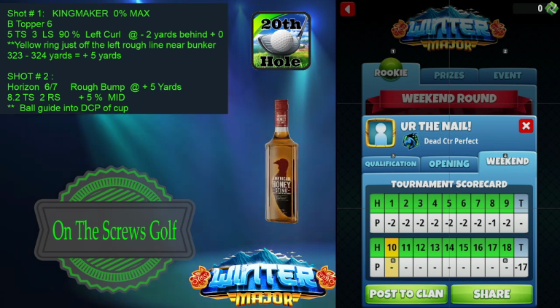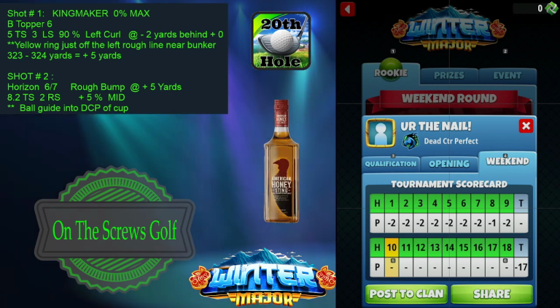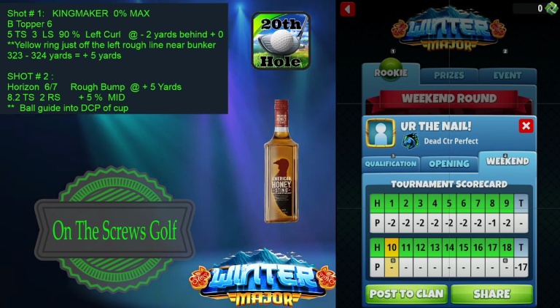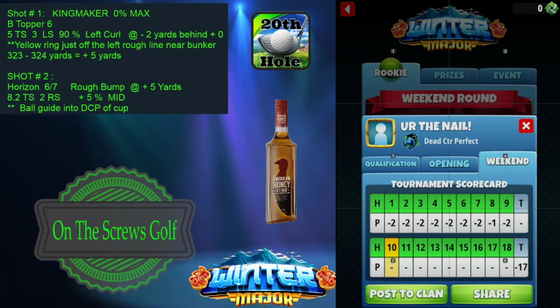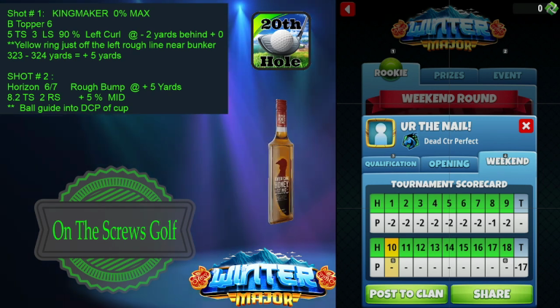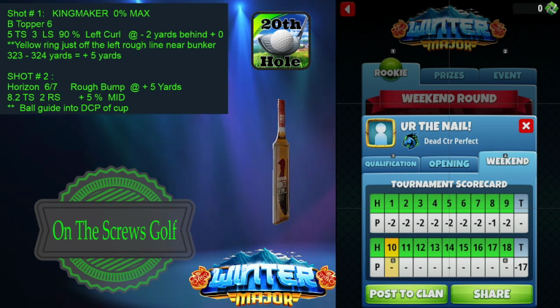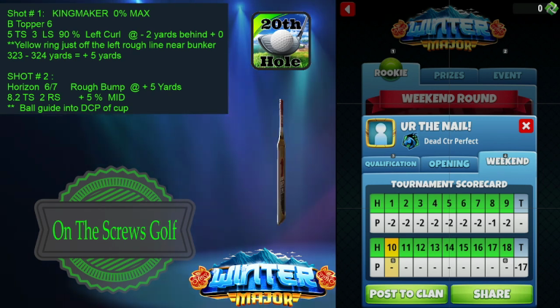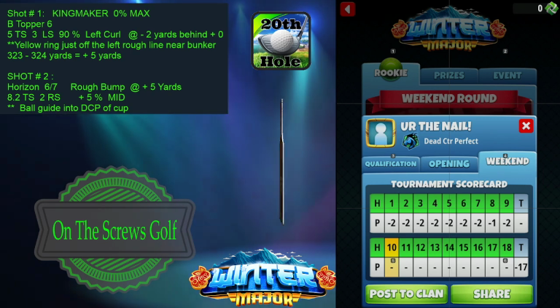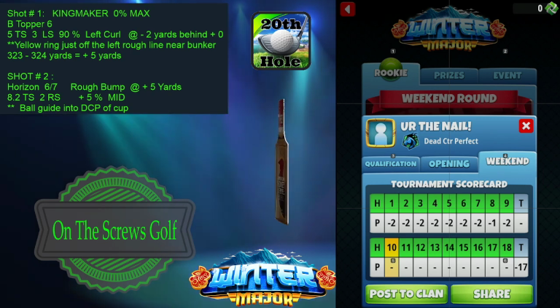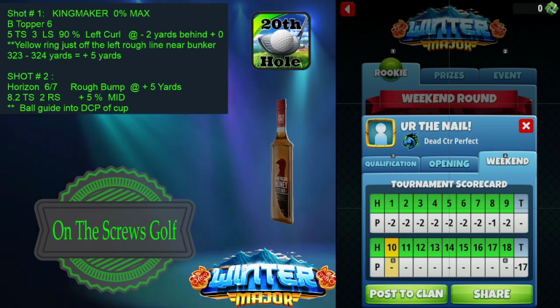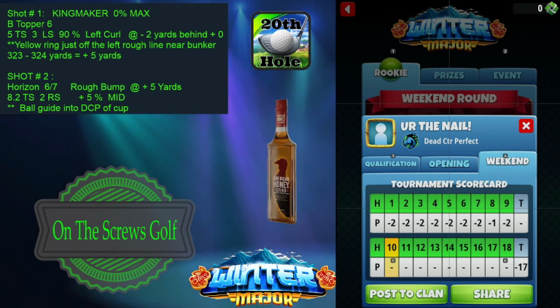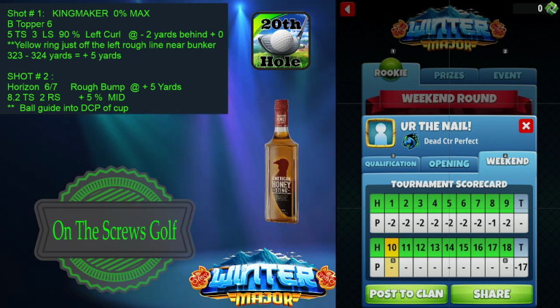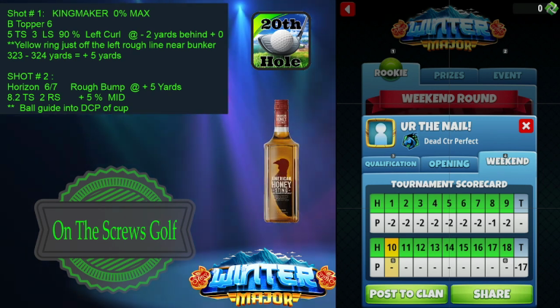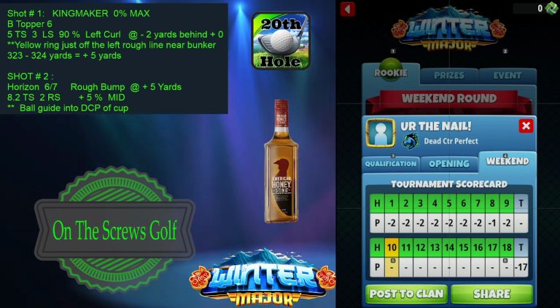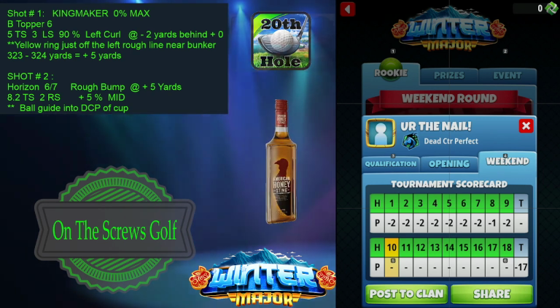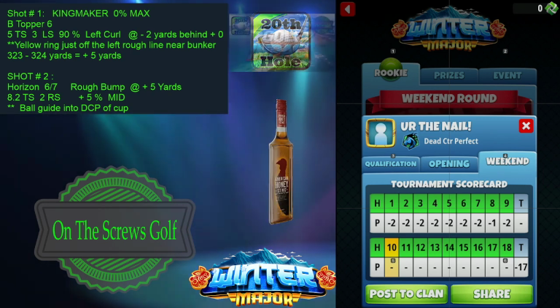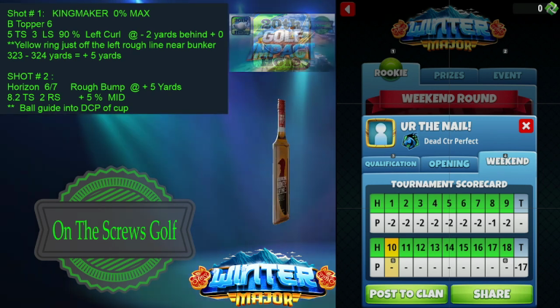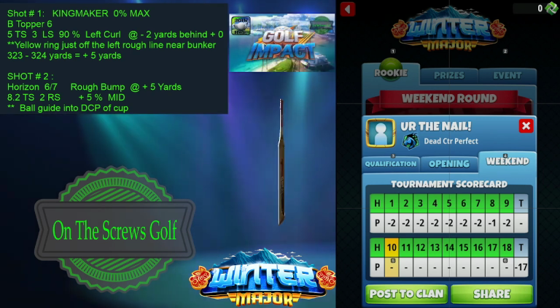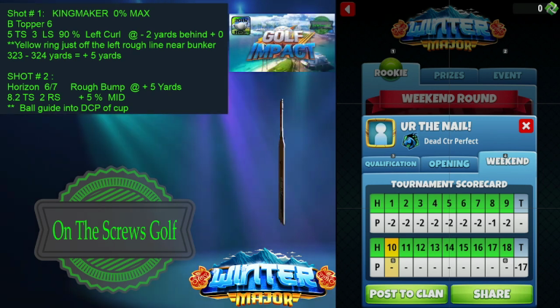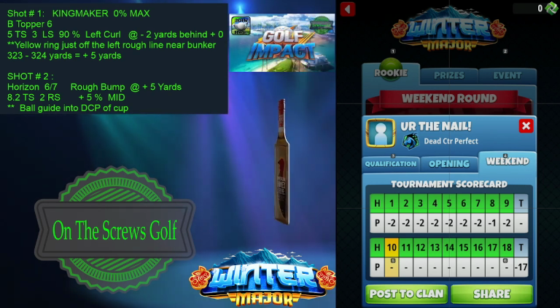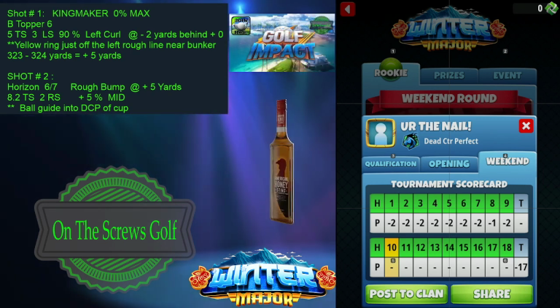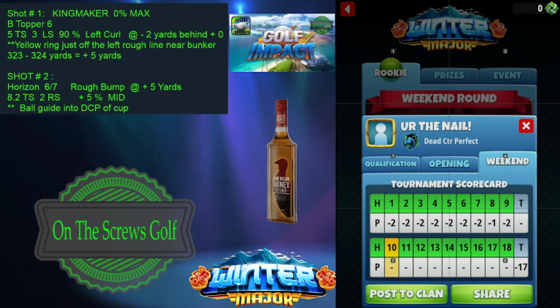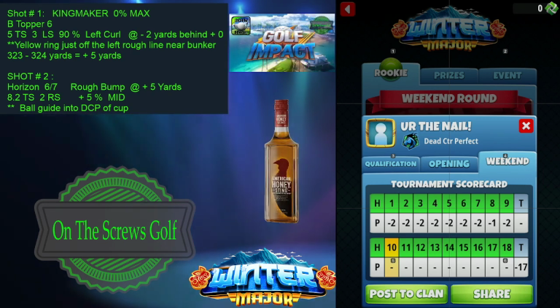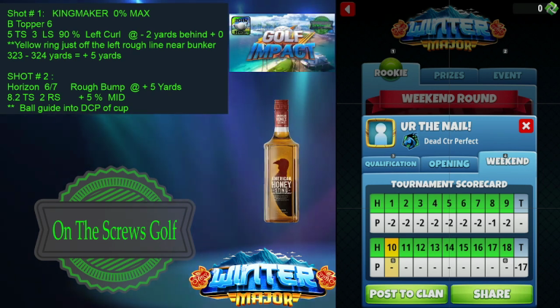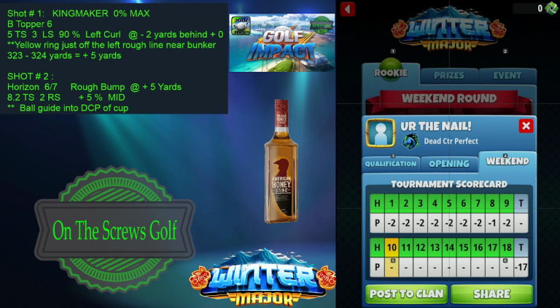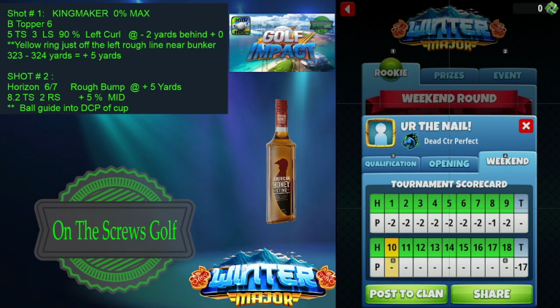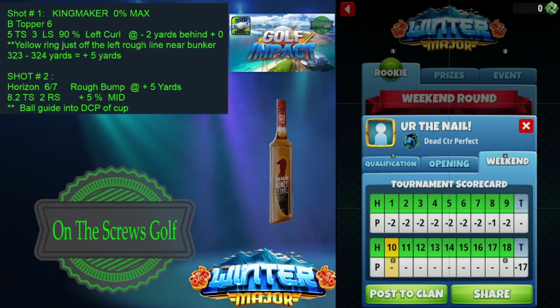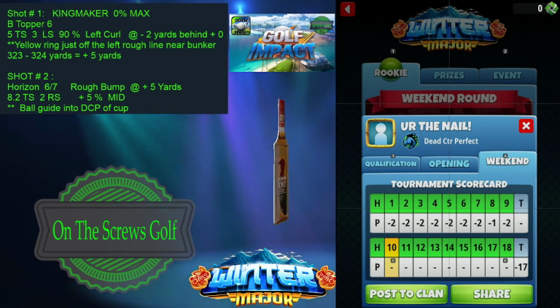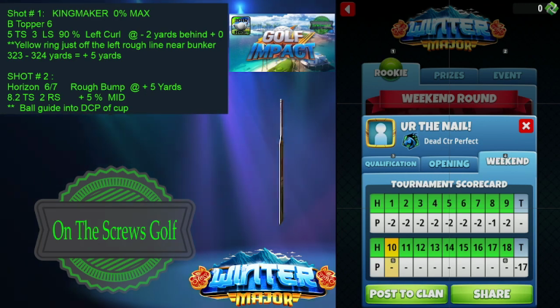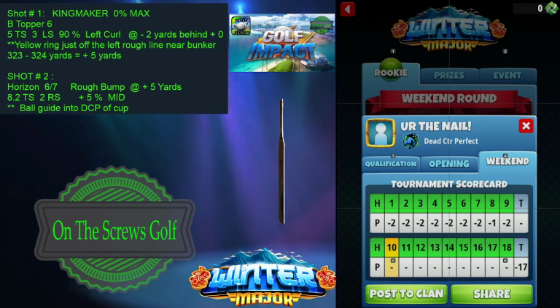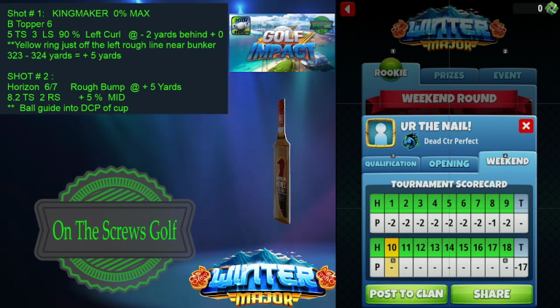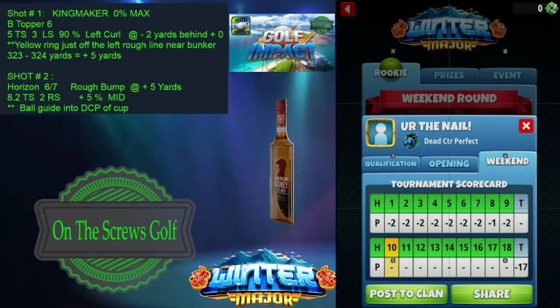So until we get to hole number 10 here in a little bit, we'll see you in a few.